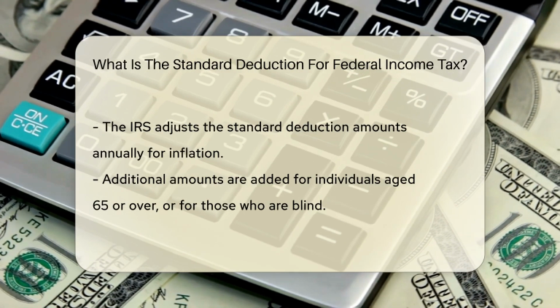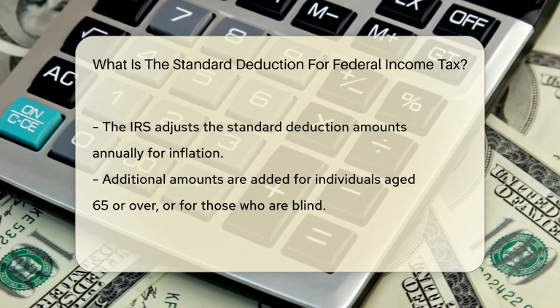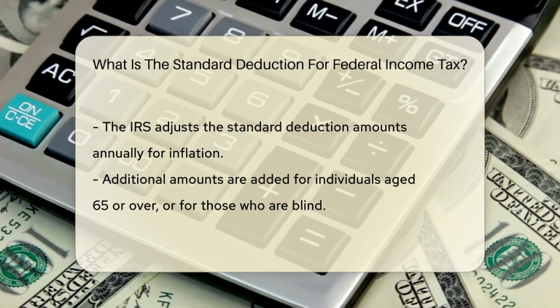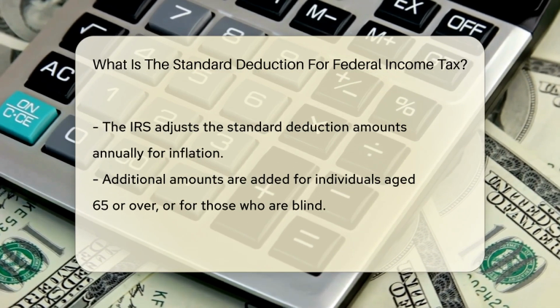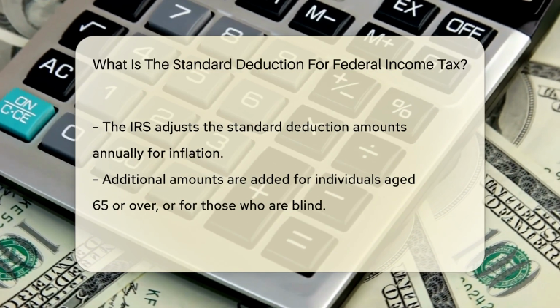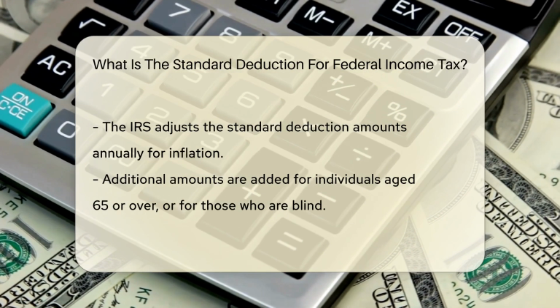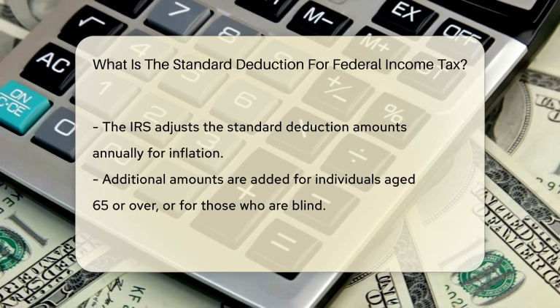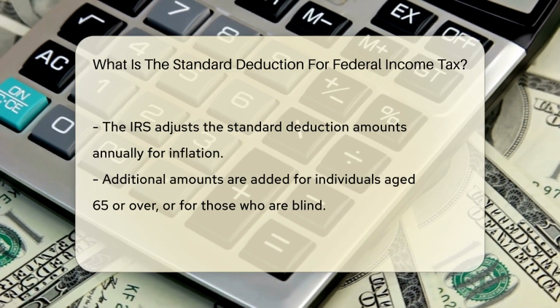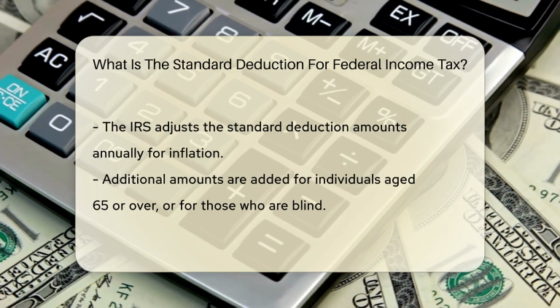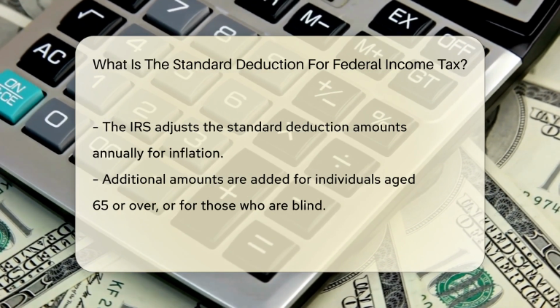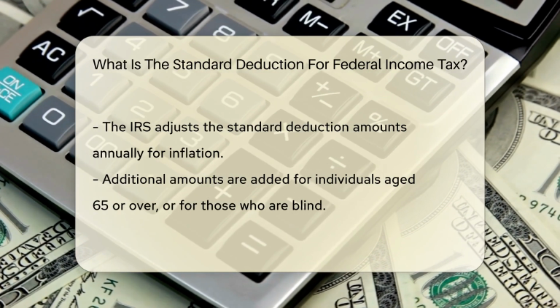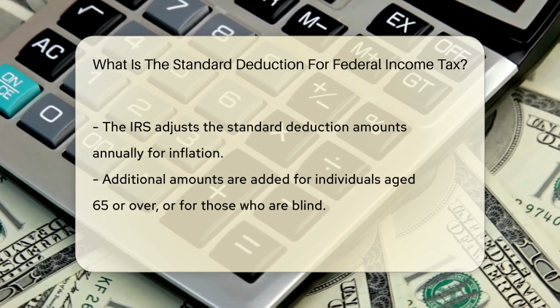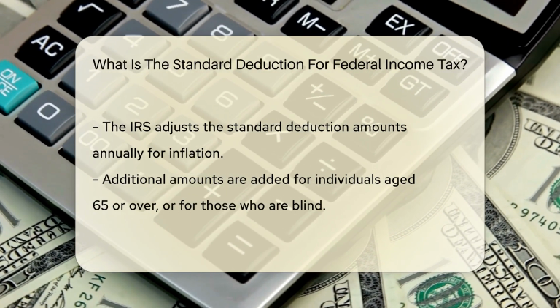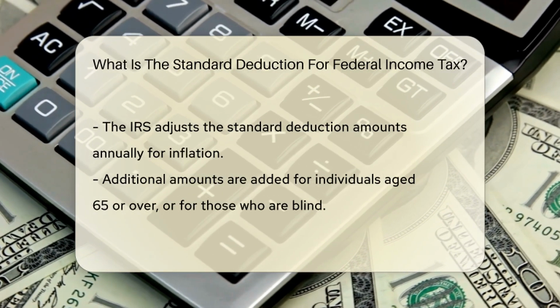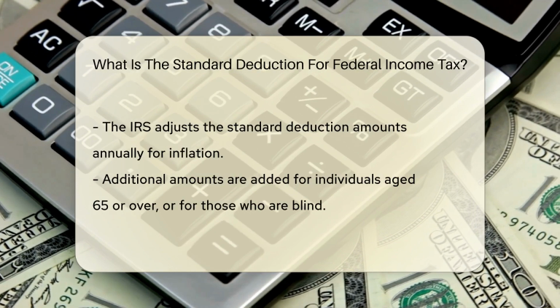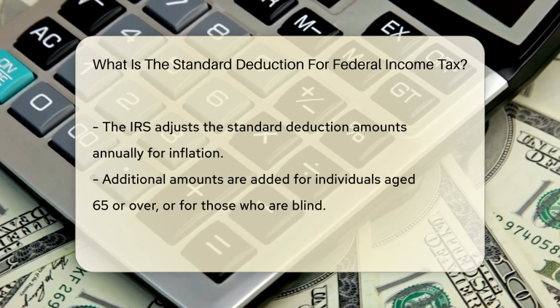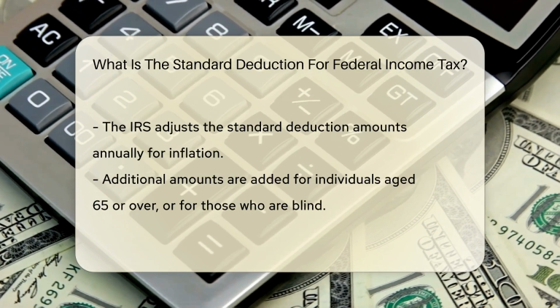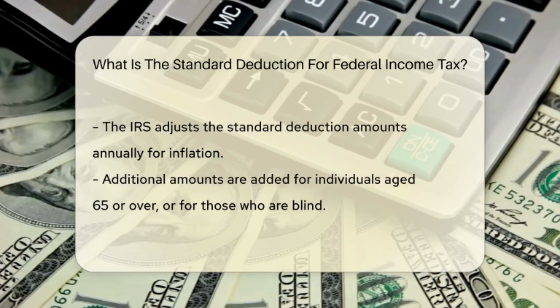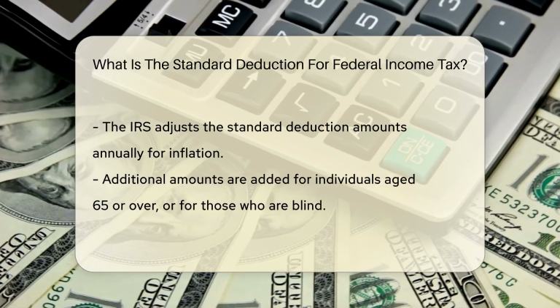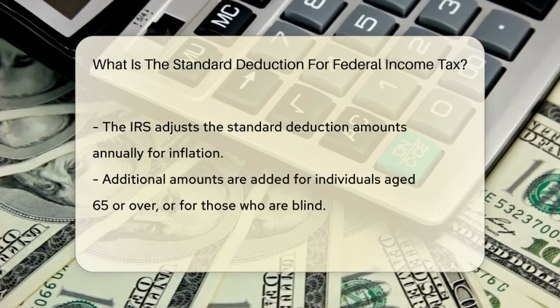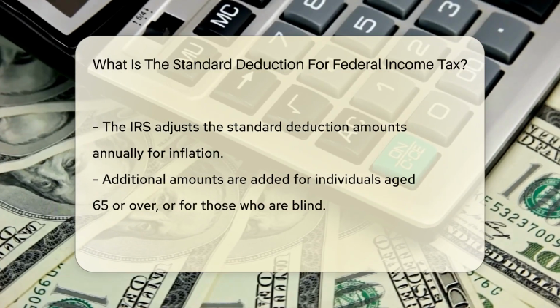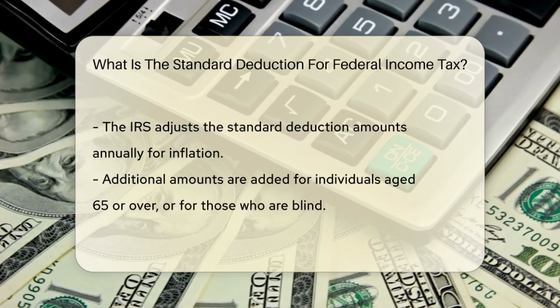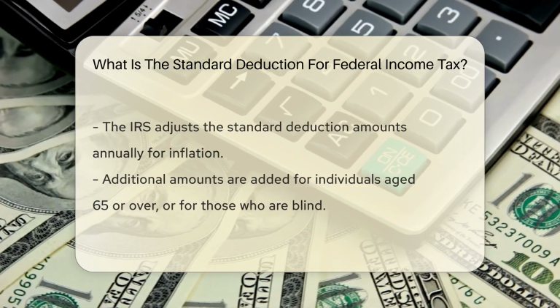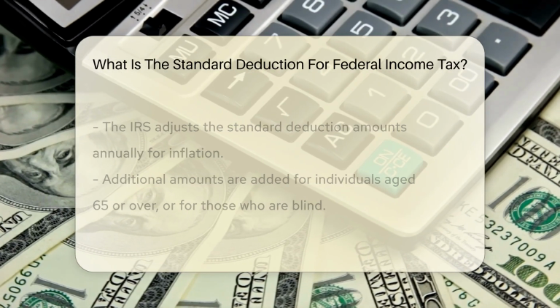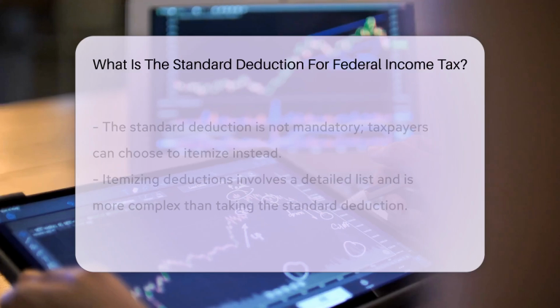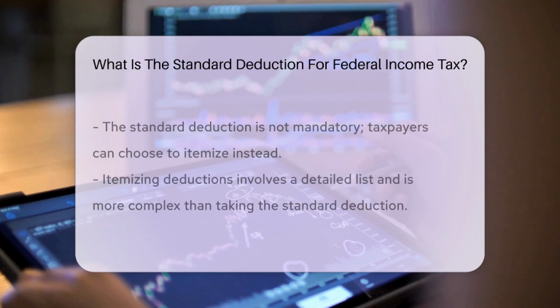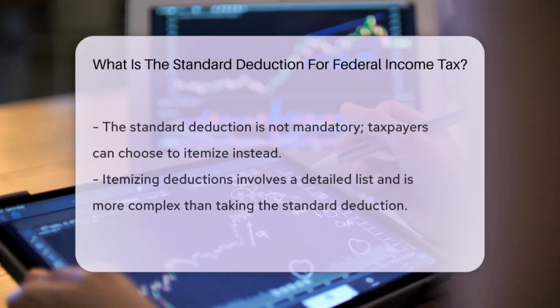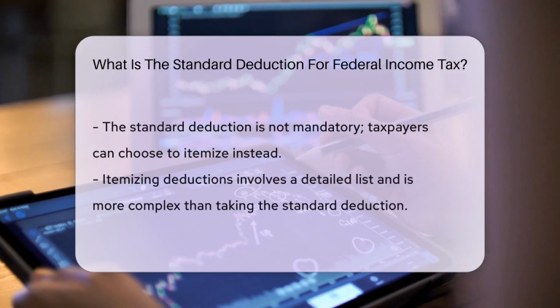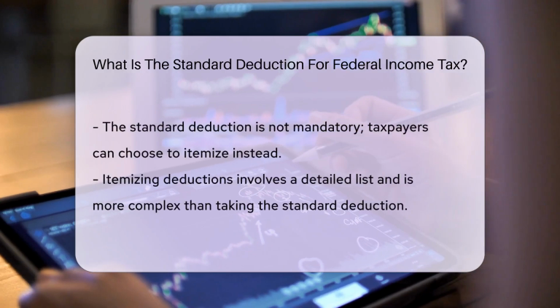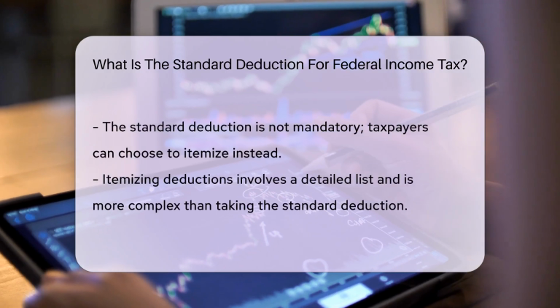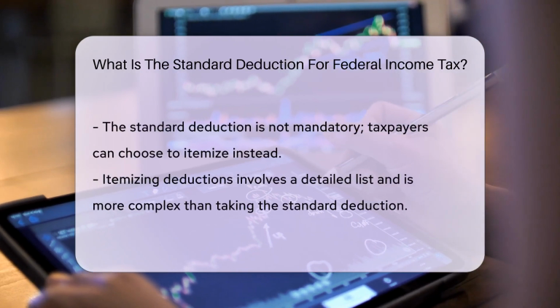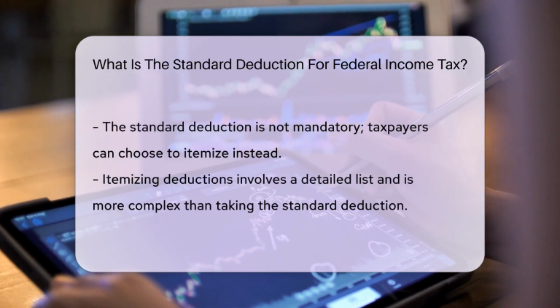The IRS adjusts these amounts for inflation, so they can change yearly. Think of it as the IRS's way of keeping up with the times.